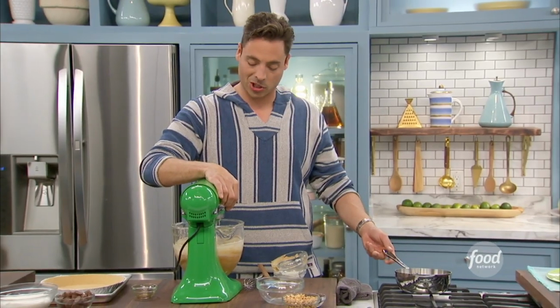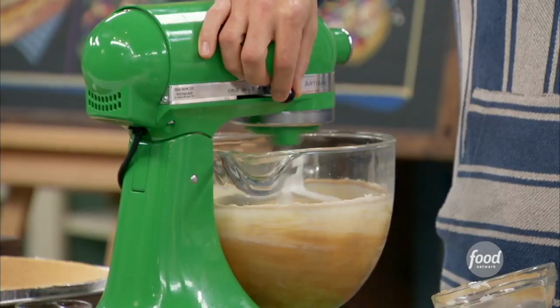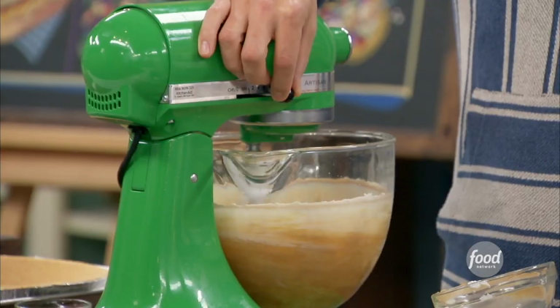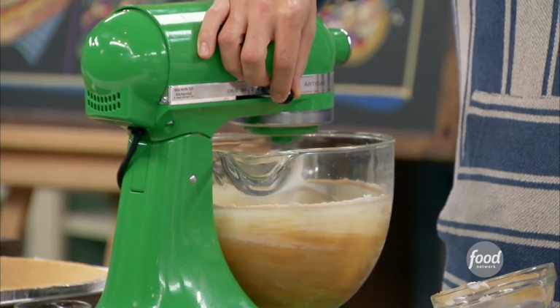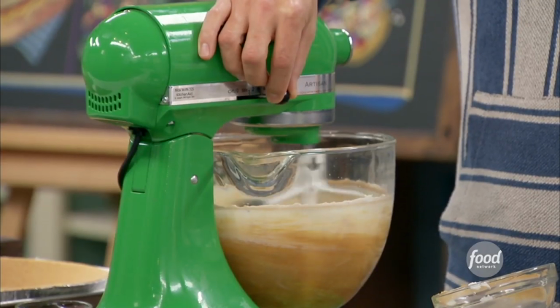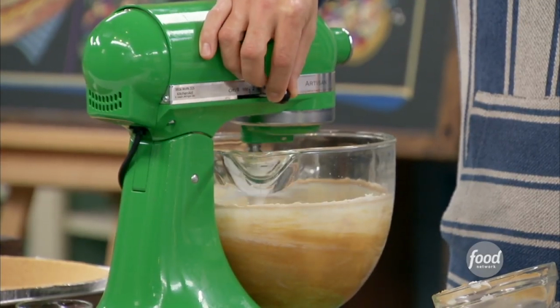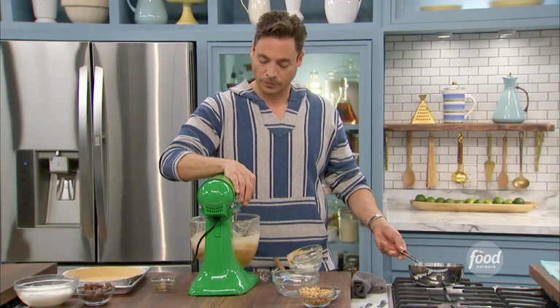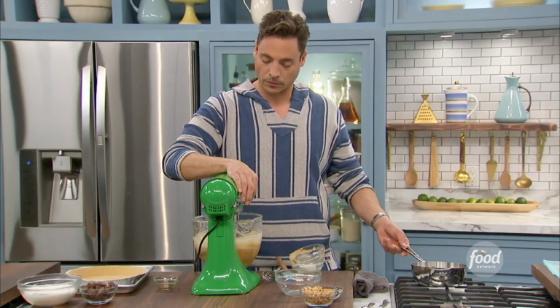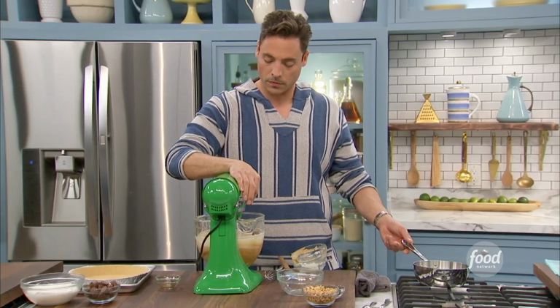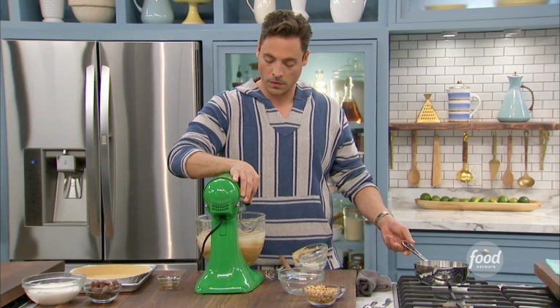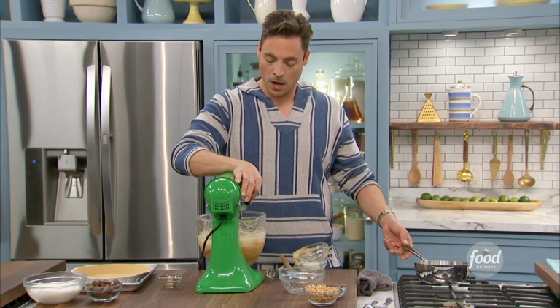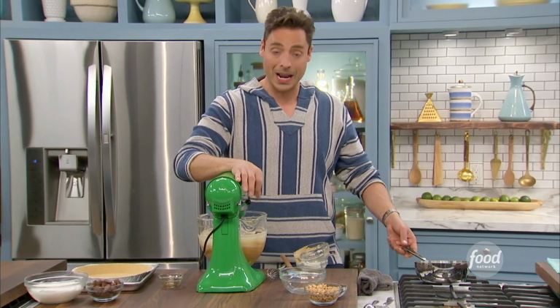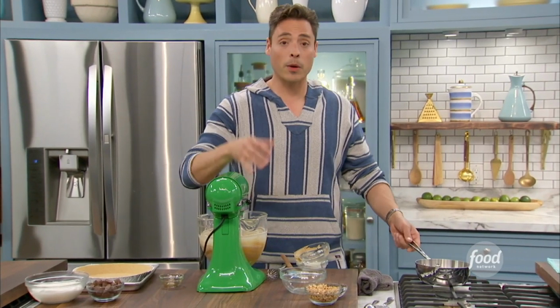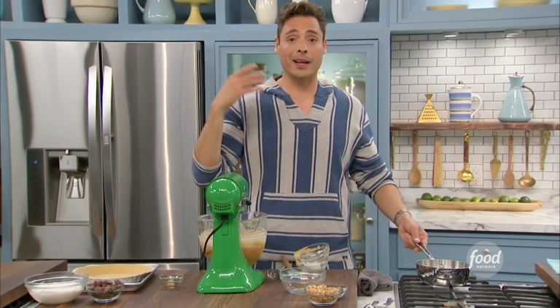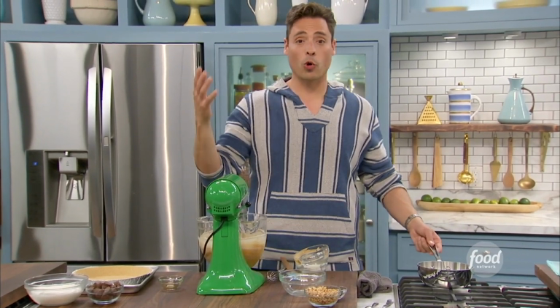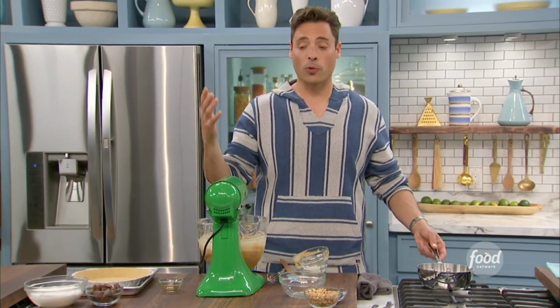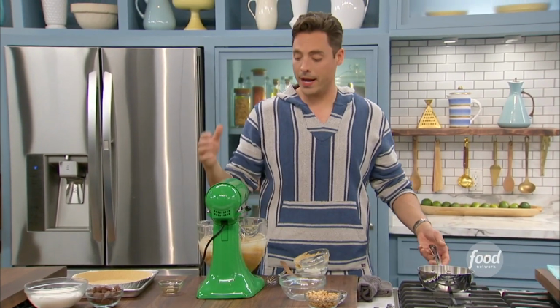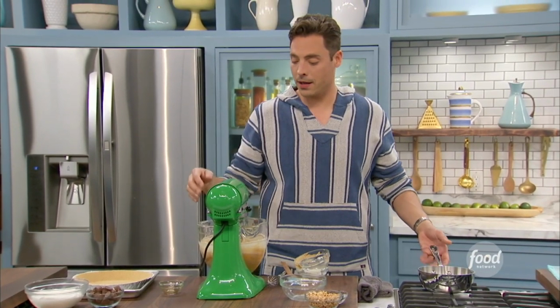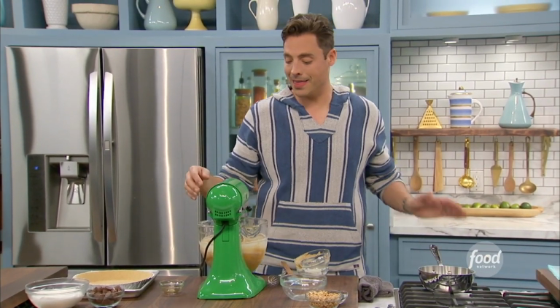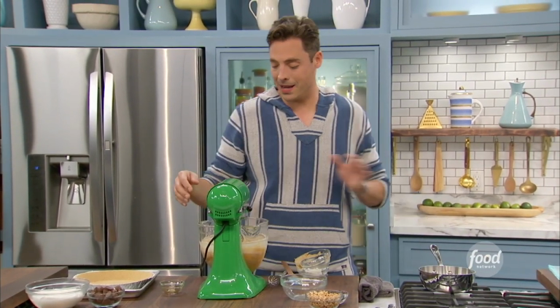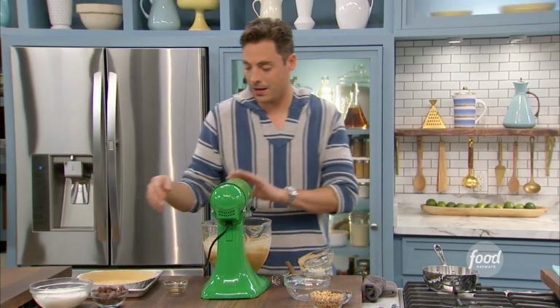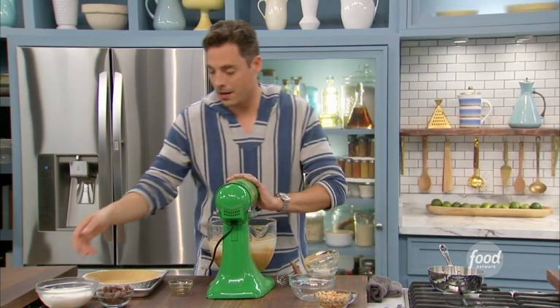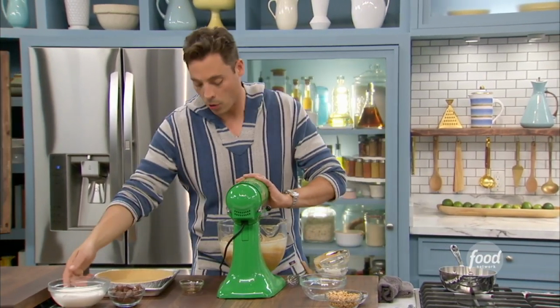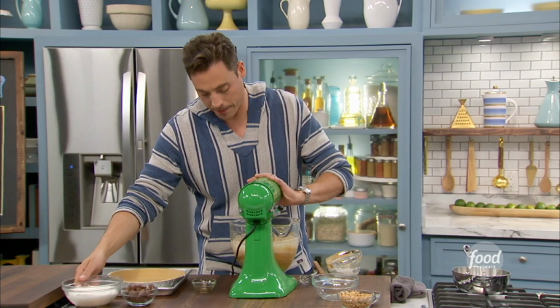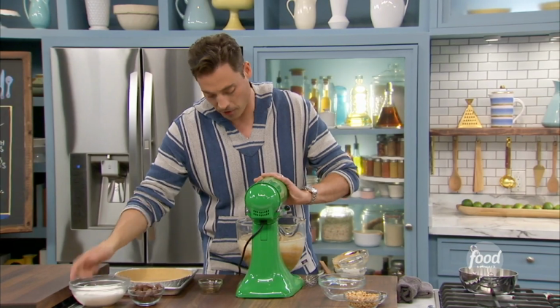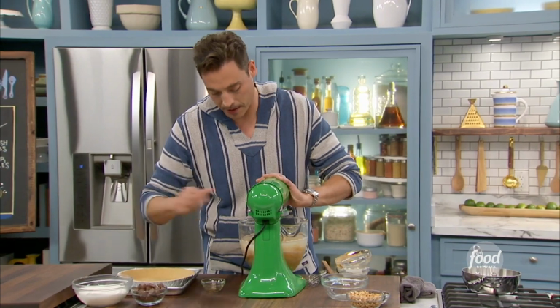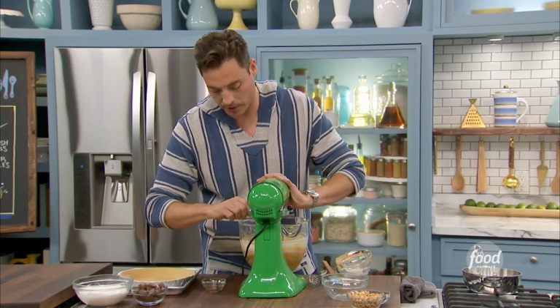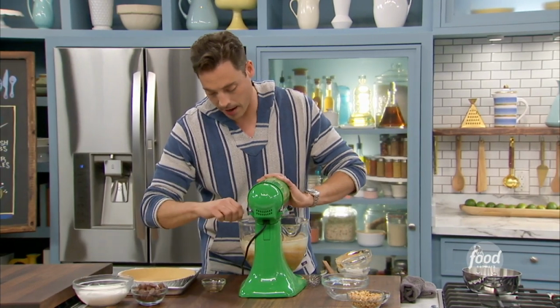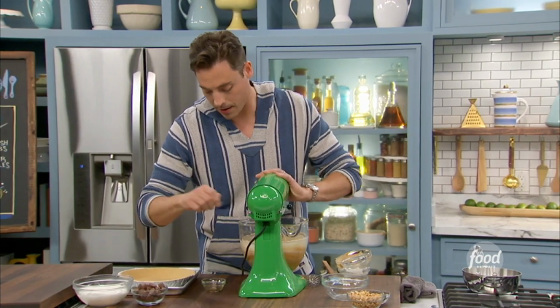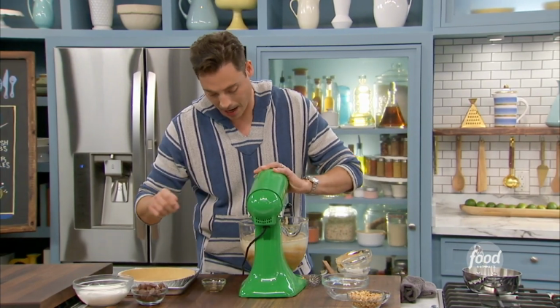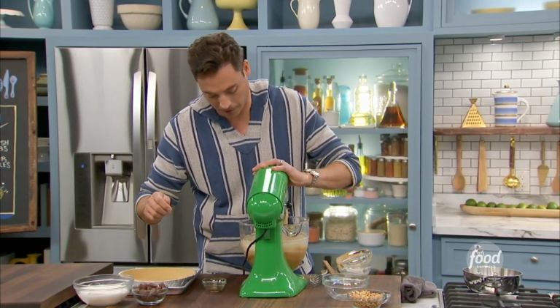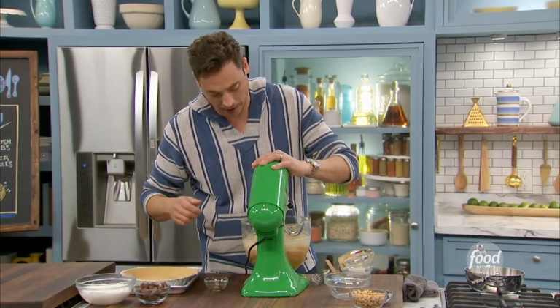This is looking good. Now we want to incorporate the whipped cream into that, carefully.